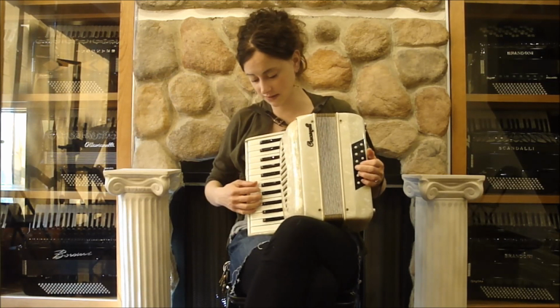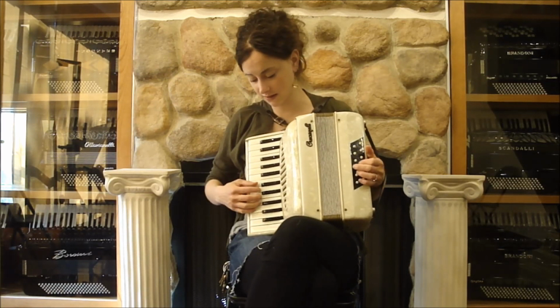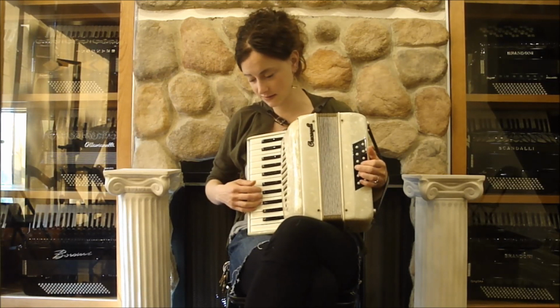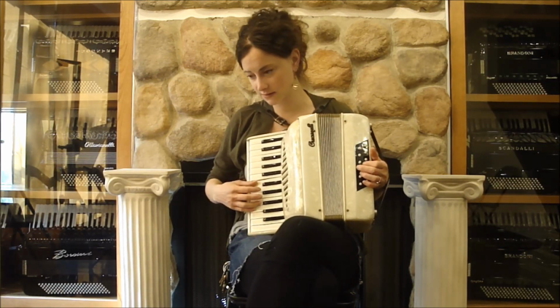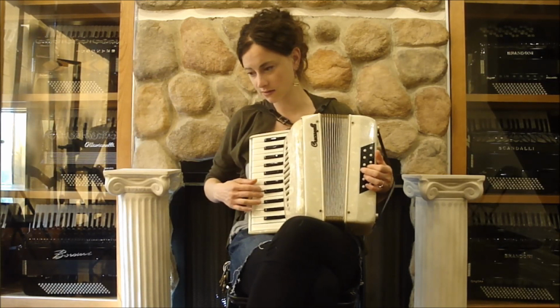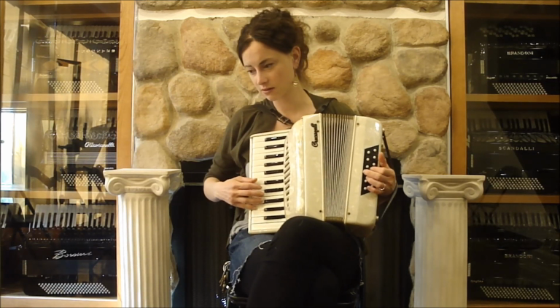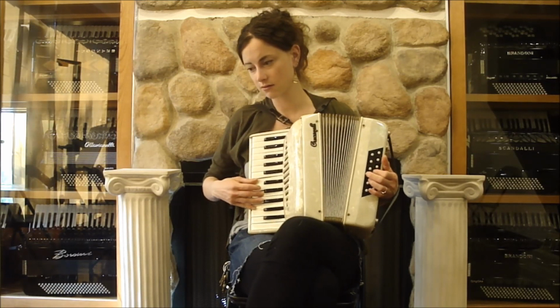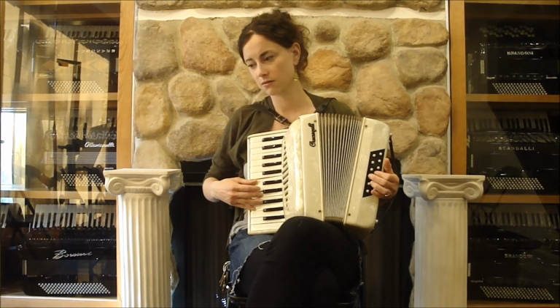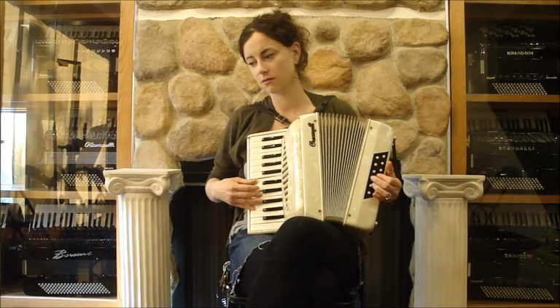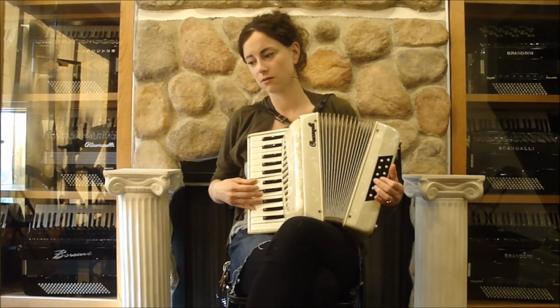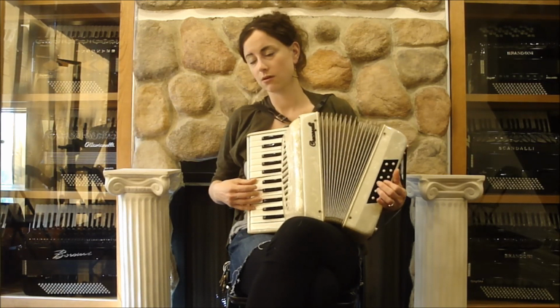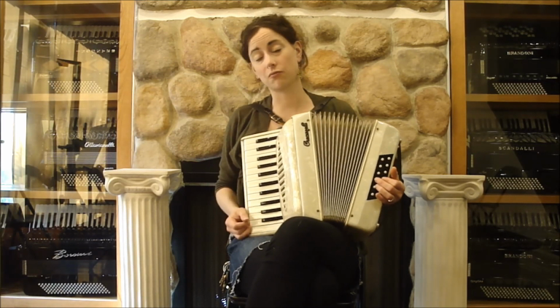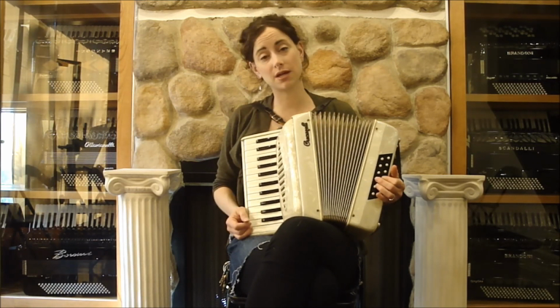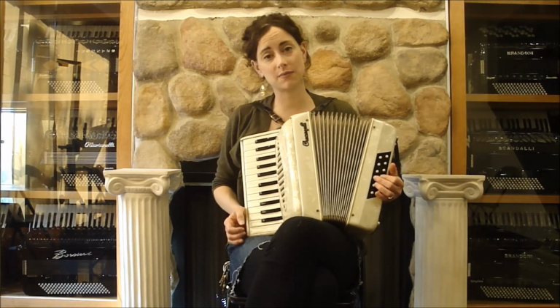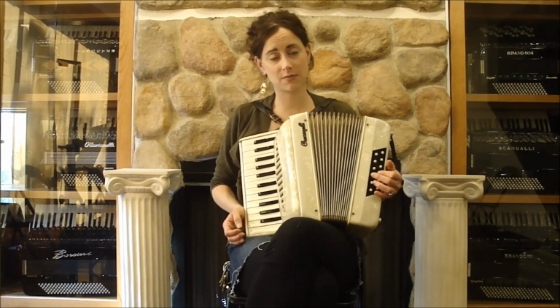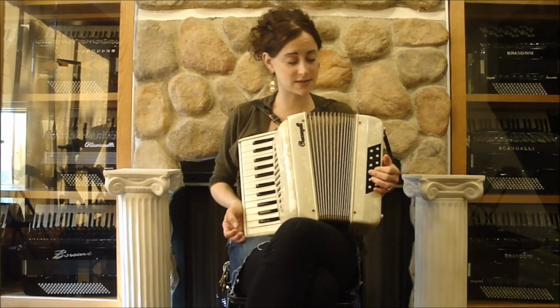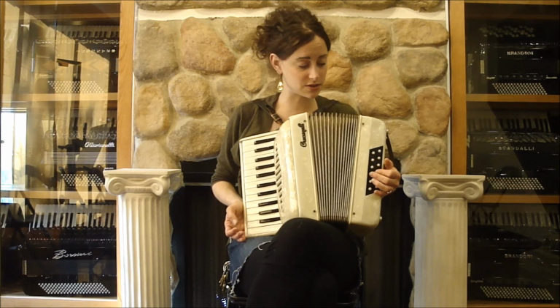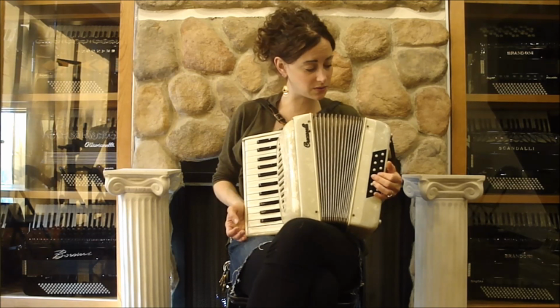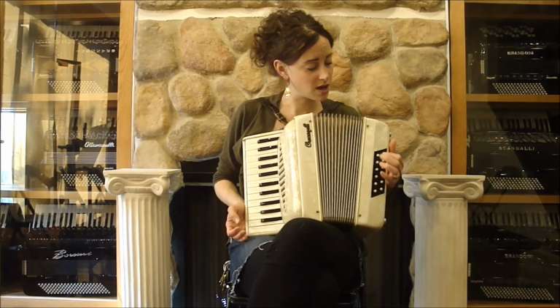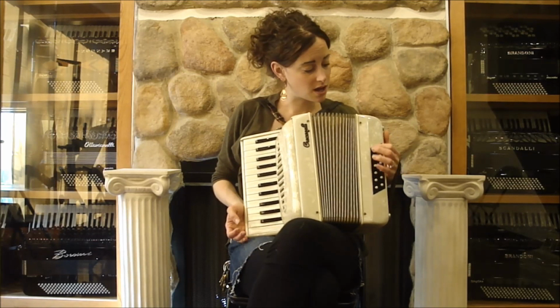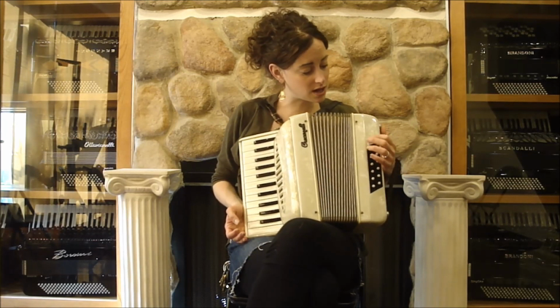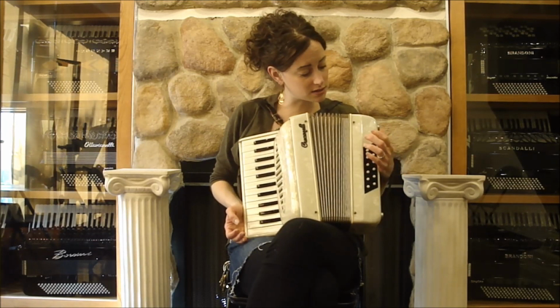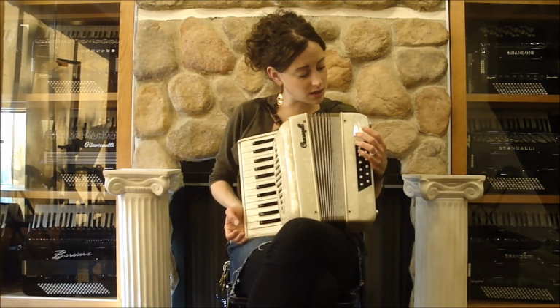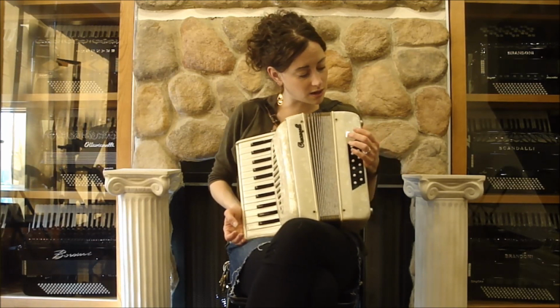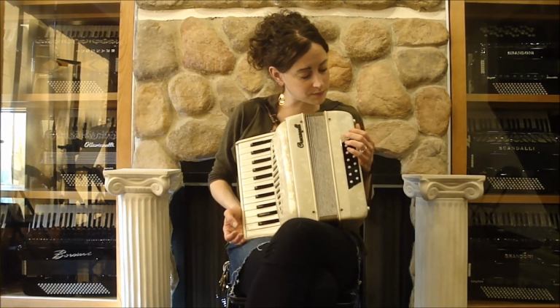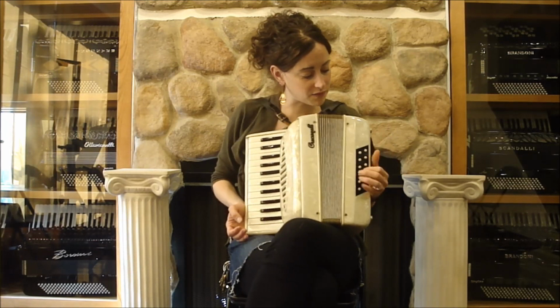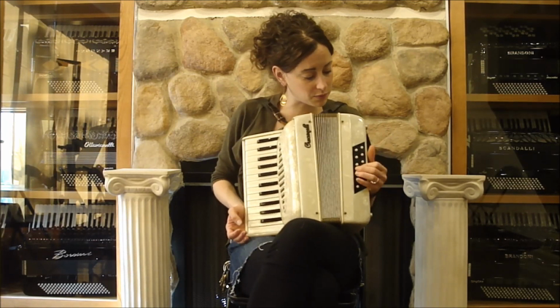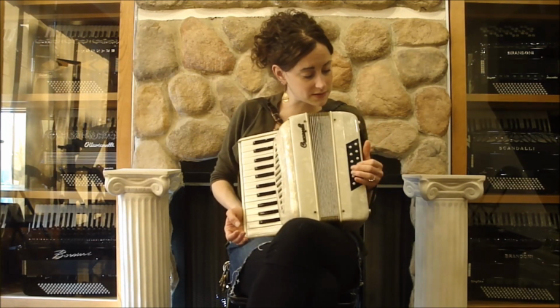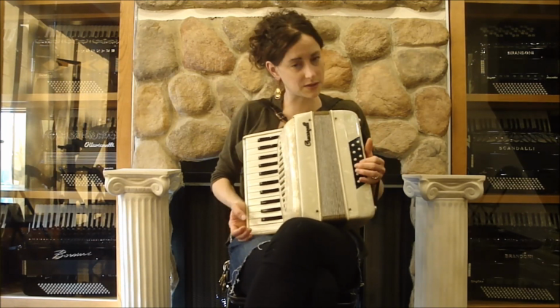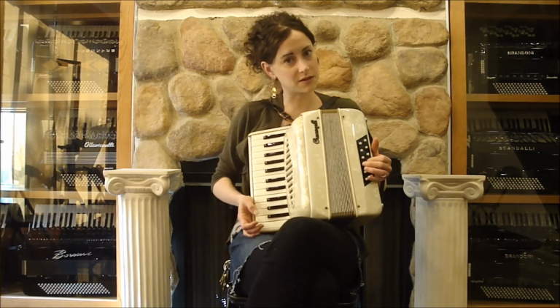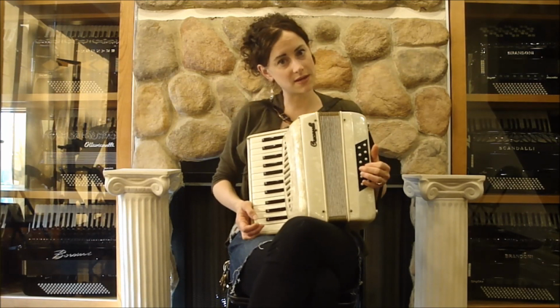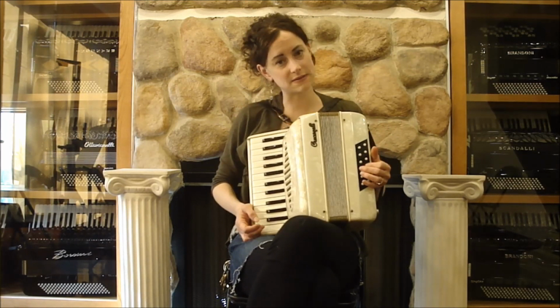Sounds like this. Really pretty musette tune, and four reeds here in the bass.